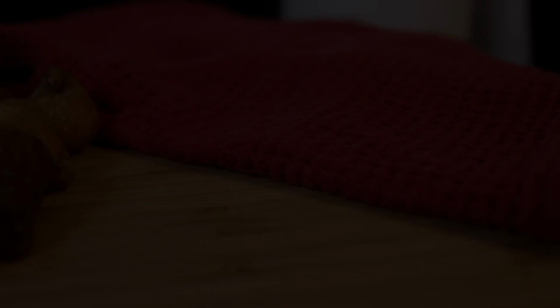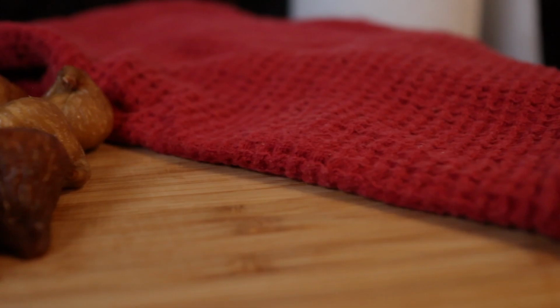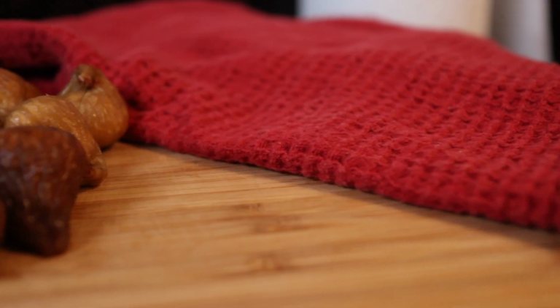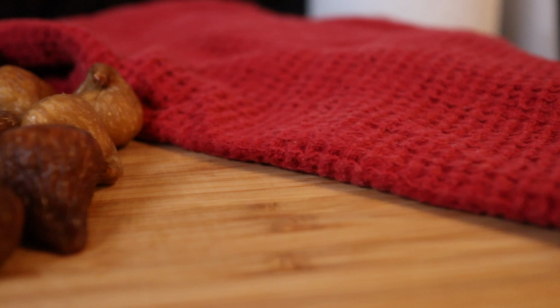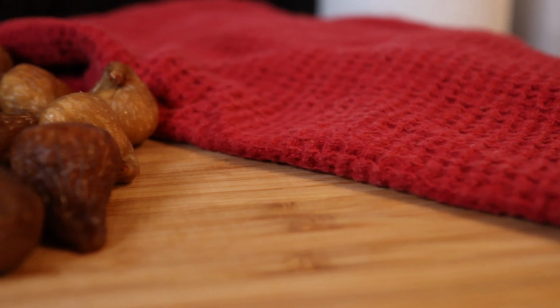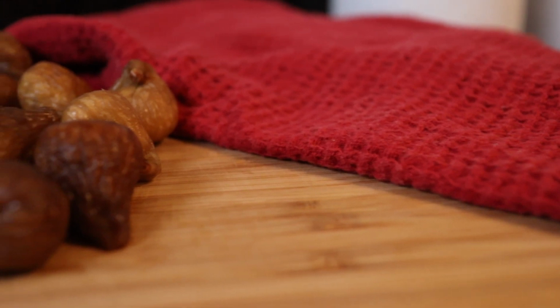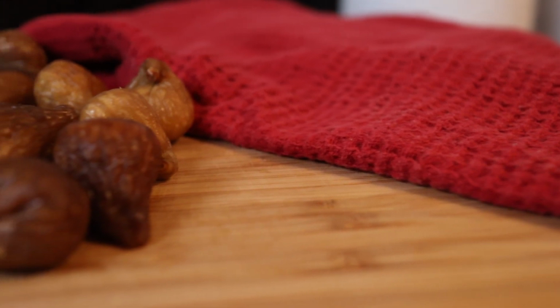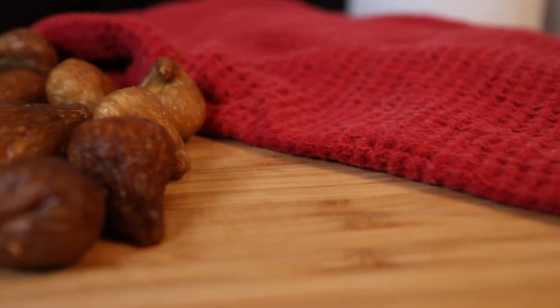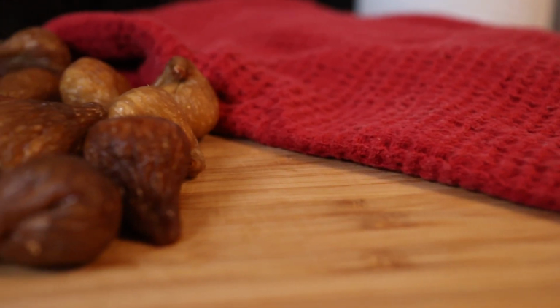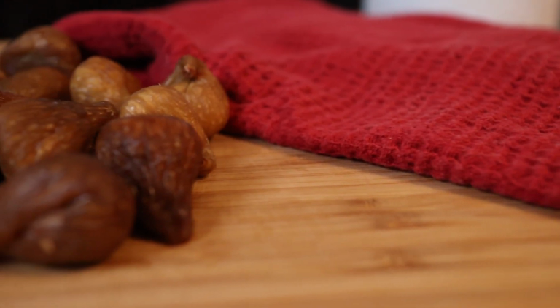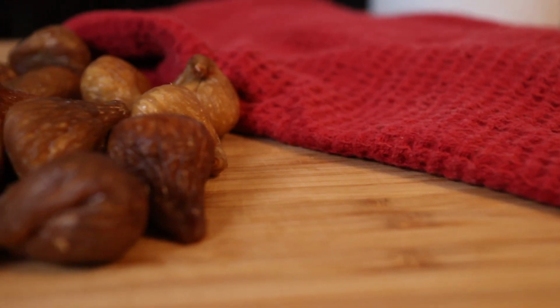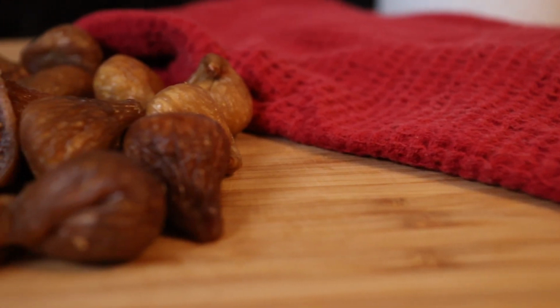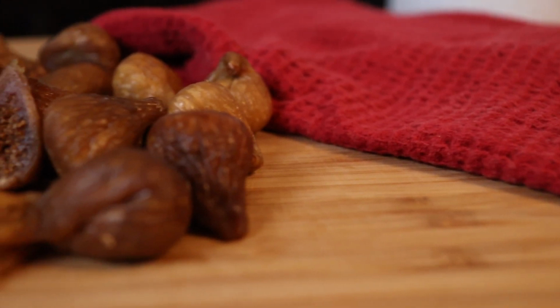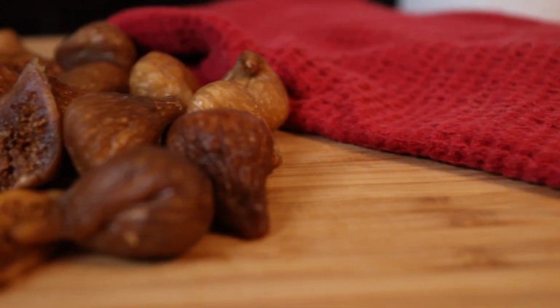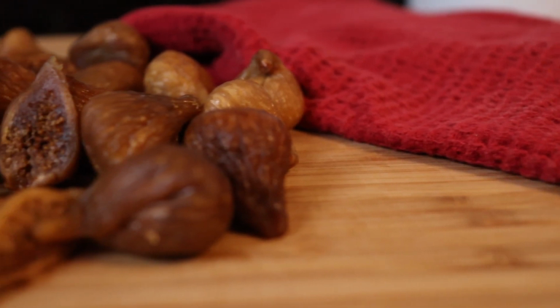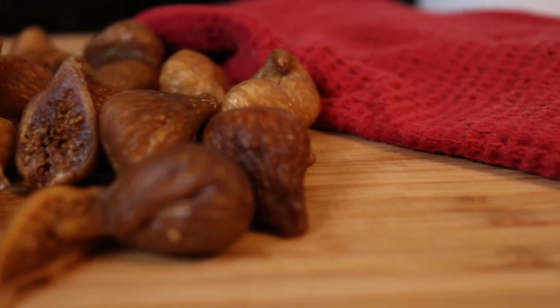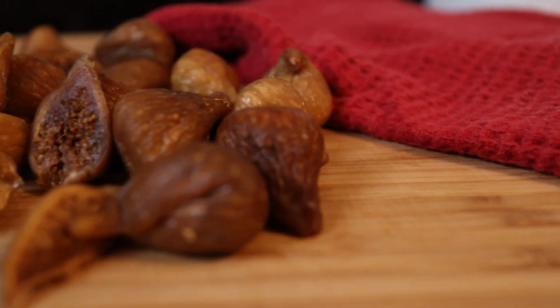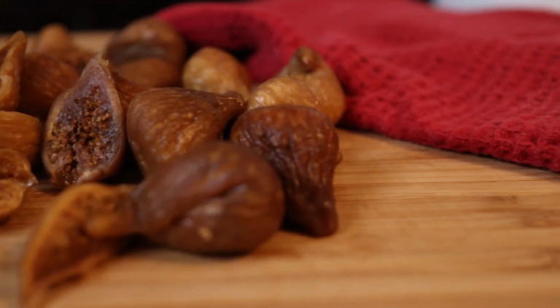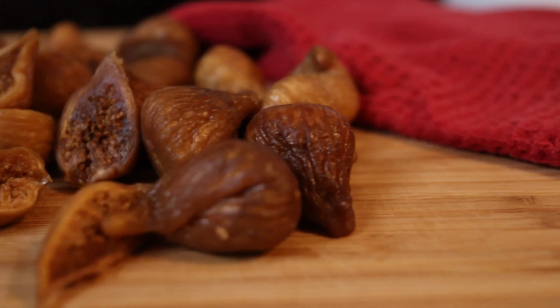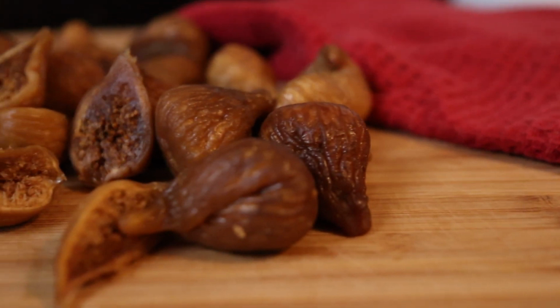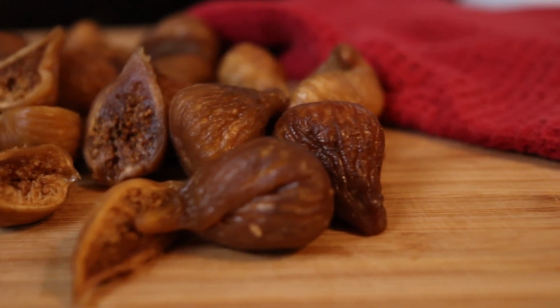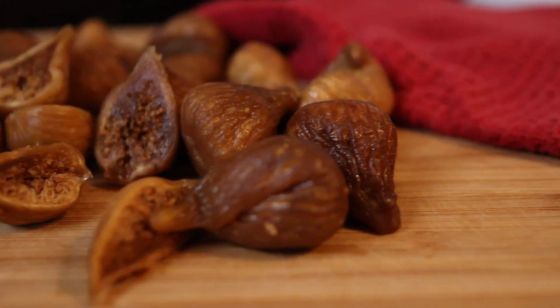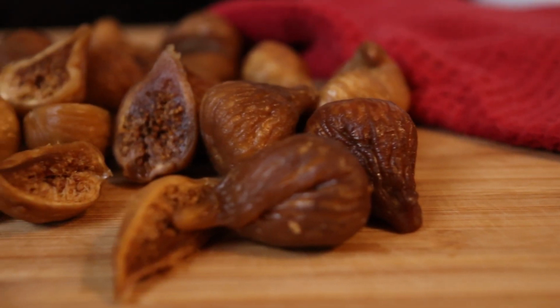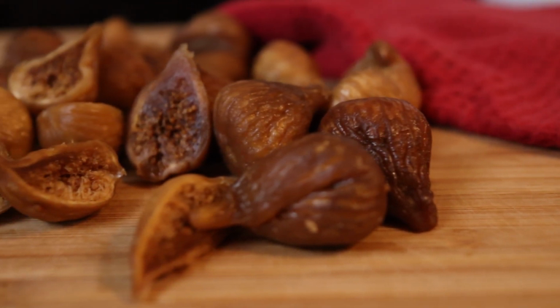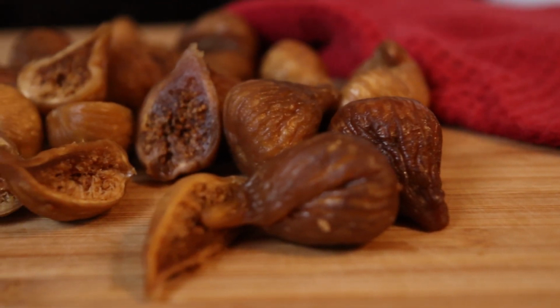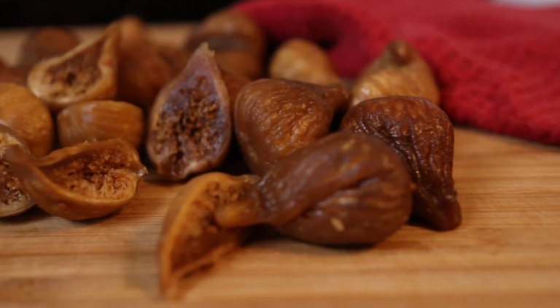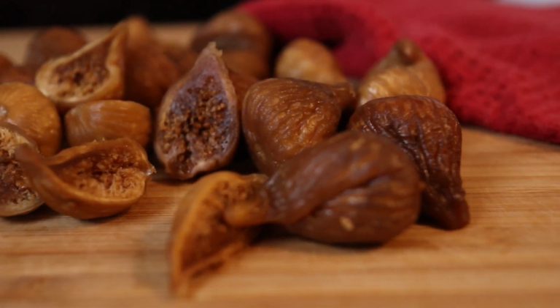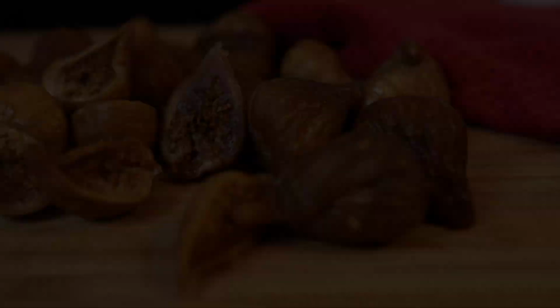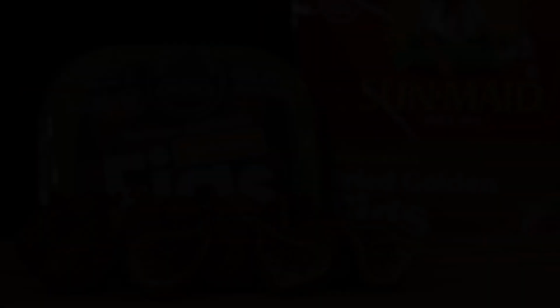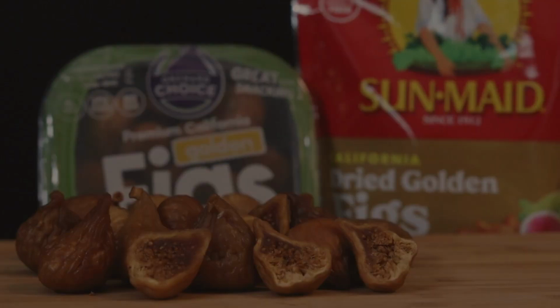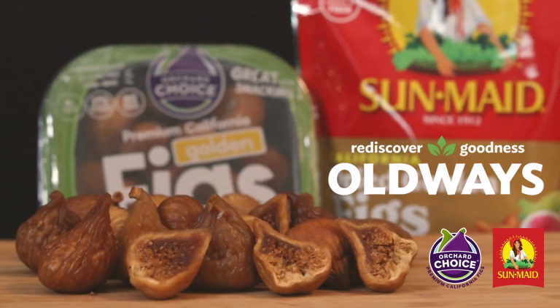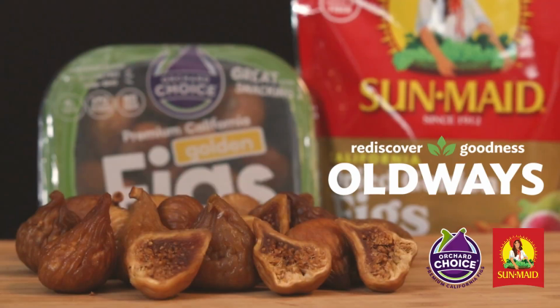So pick up some dried figs for yourself, like these Sun-Maid and Orchard Choice California dried figs.